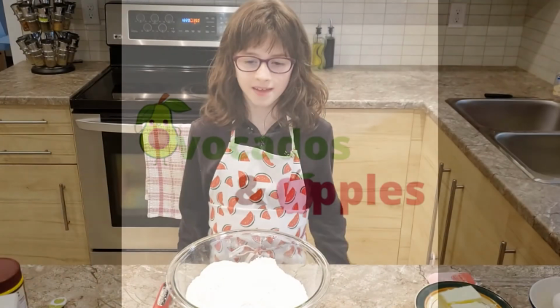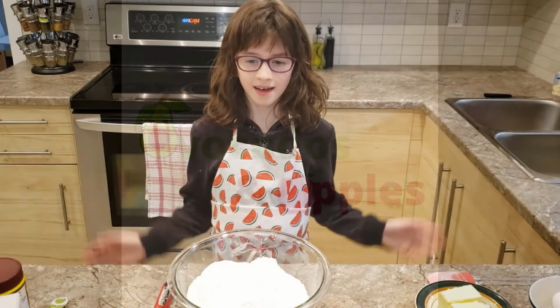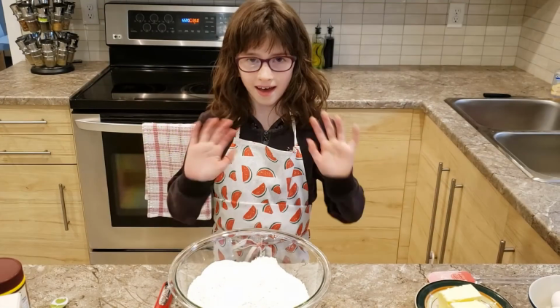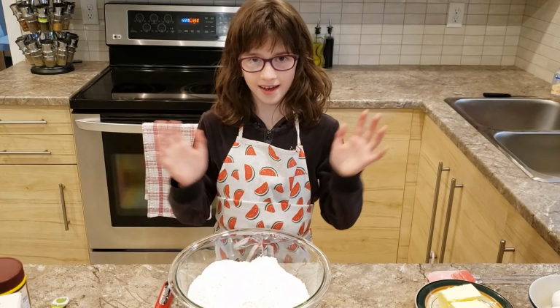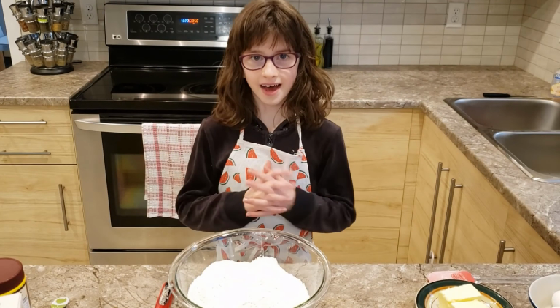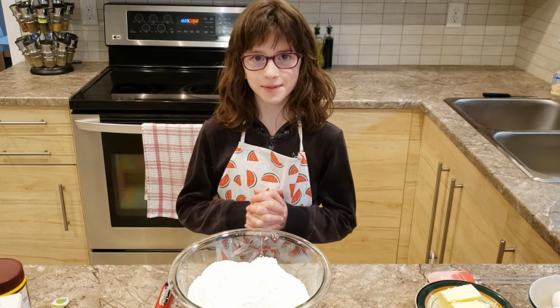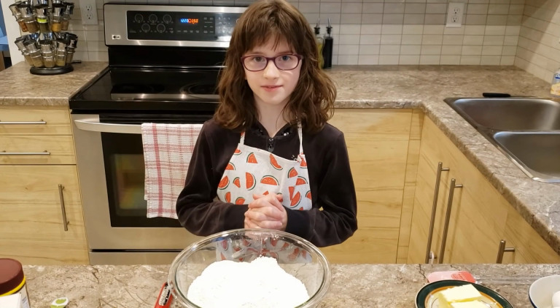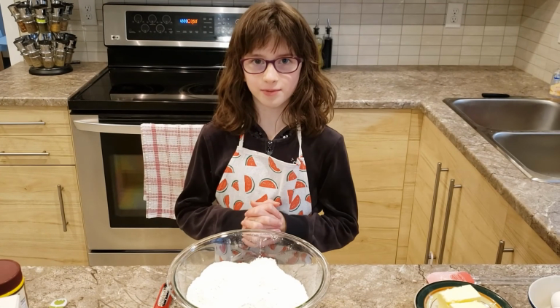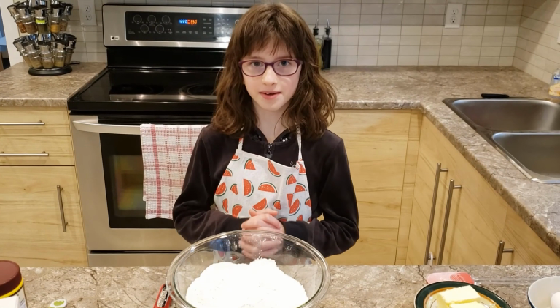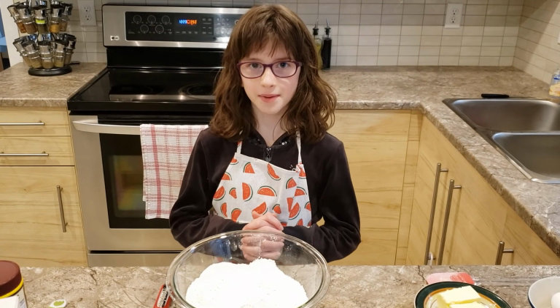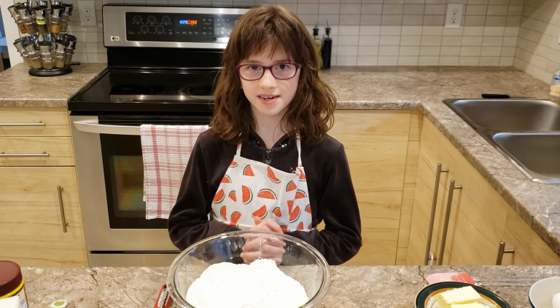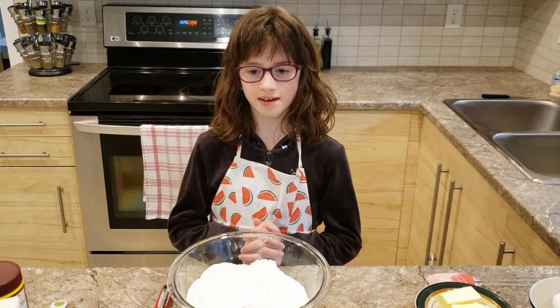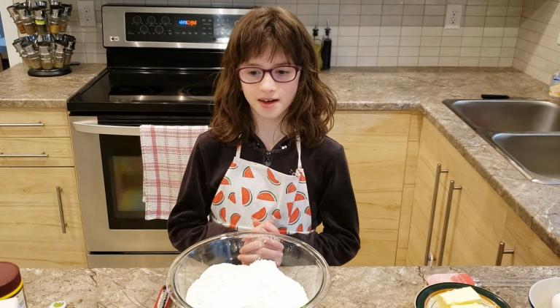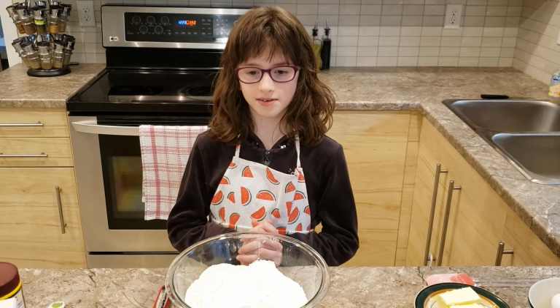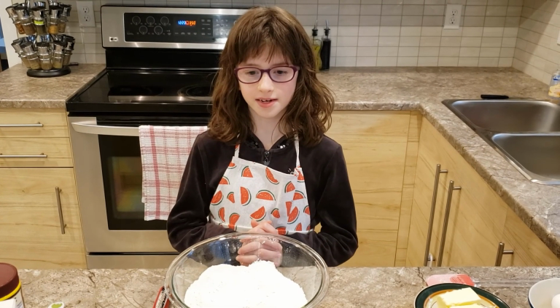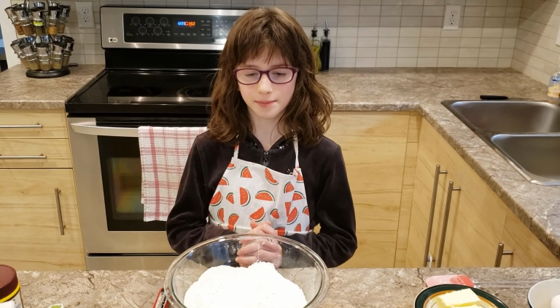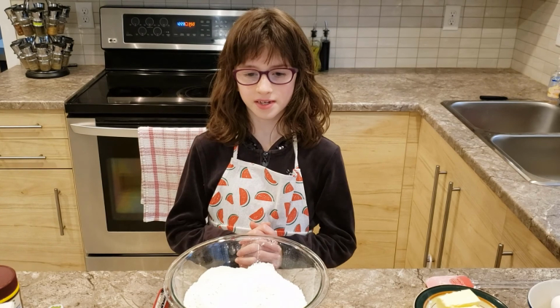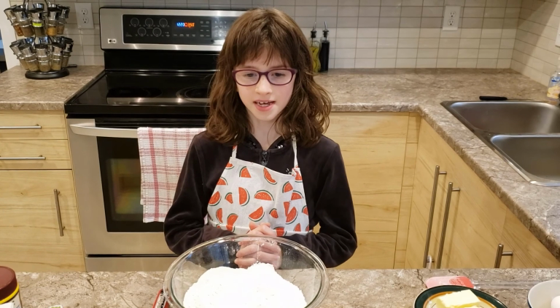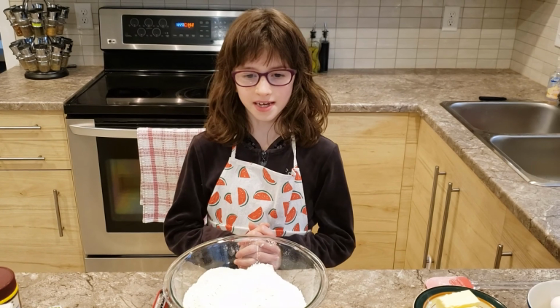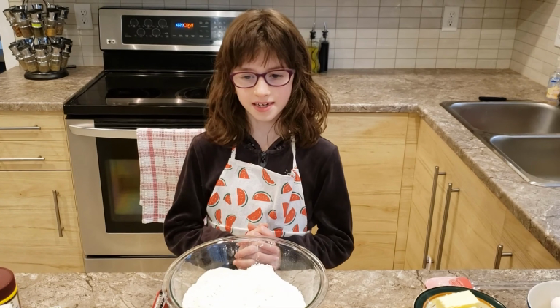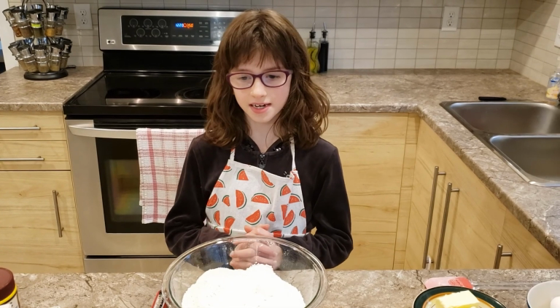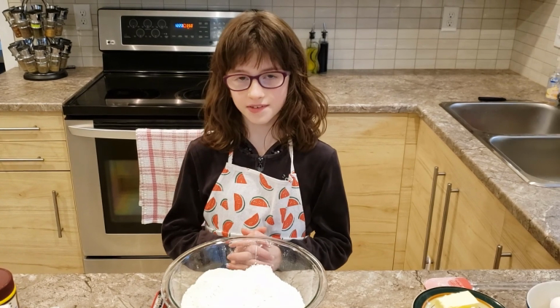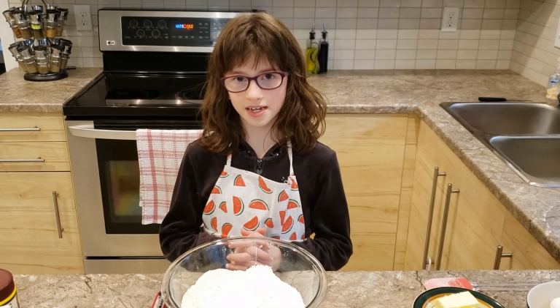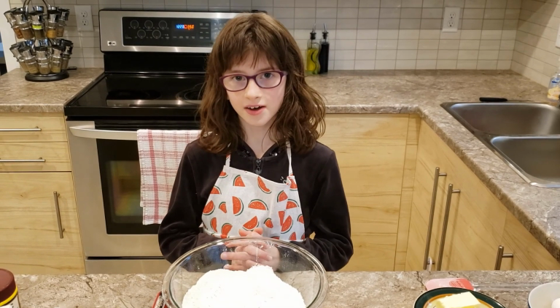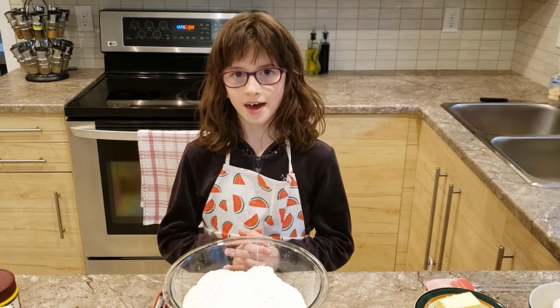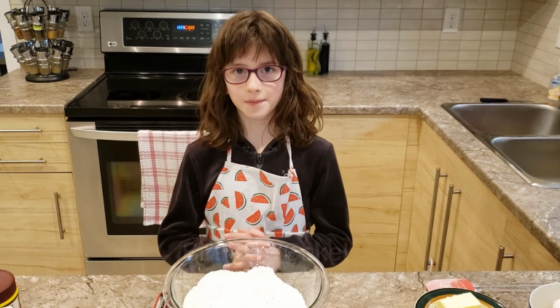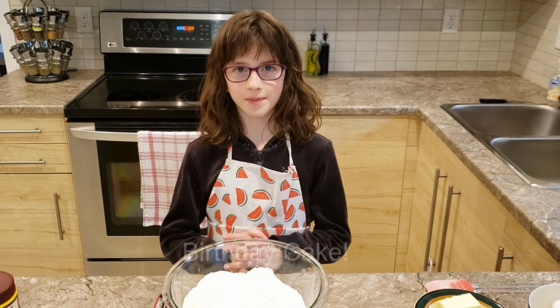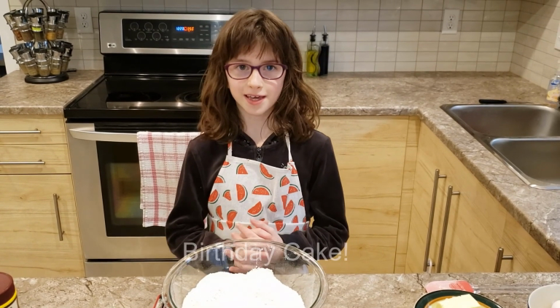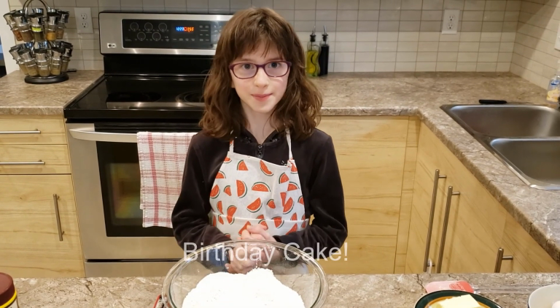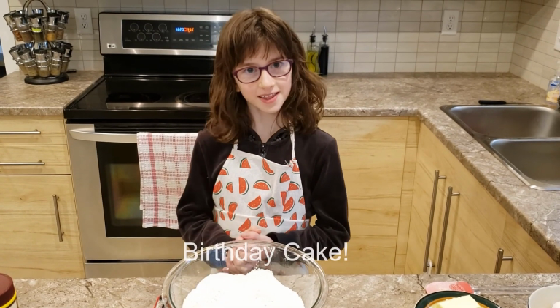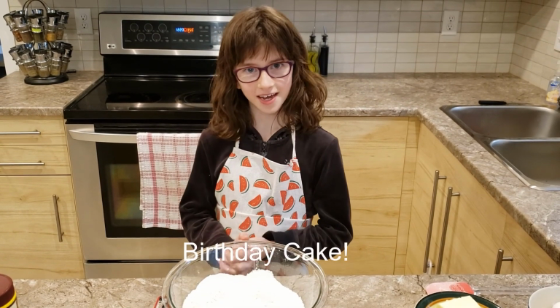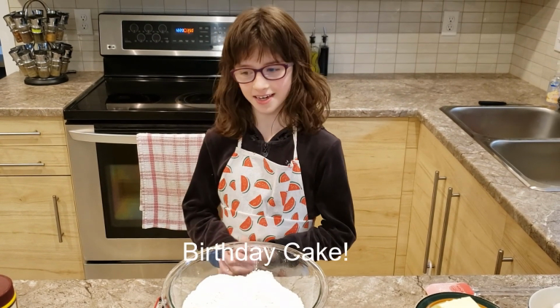Hi, I'm Avery. Welcome back to Avocados and Apples. In today's video, I'll be making a birthday cake.